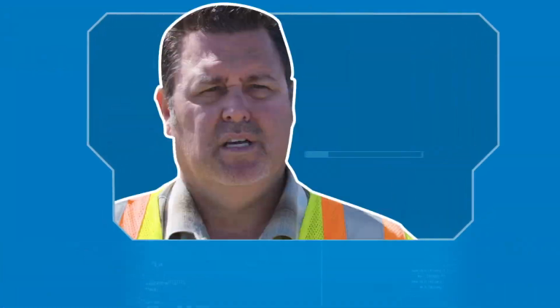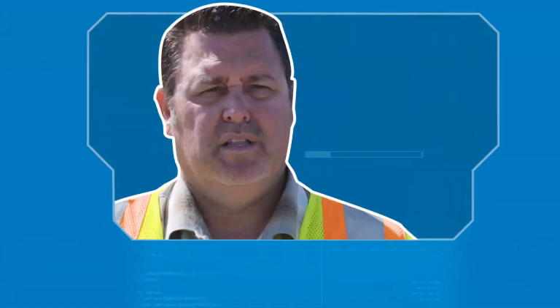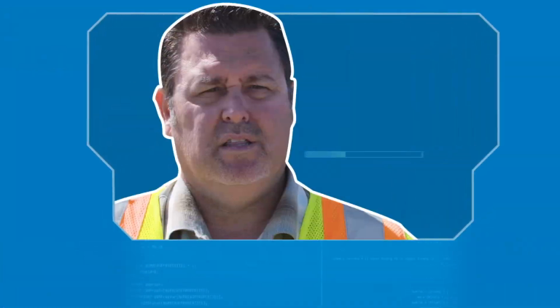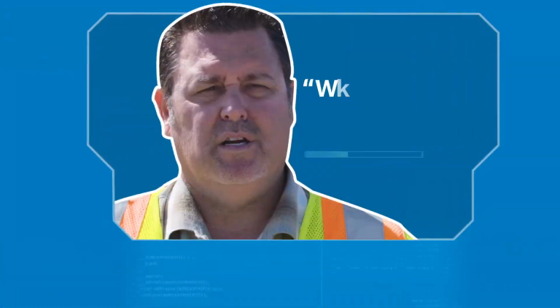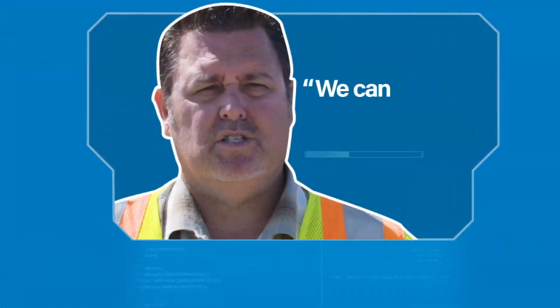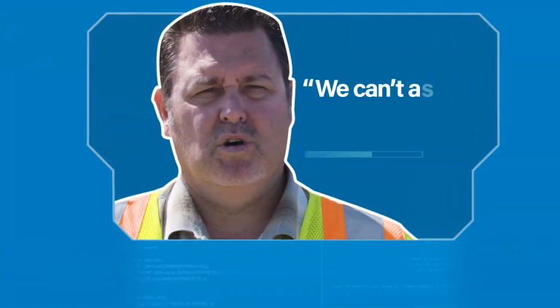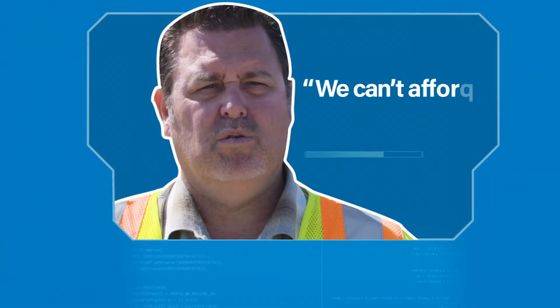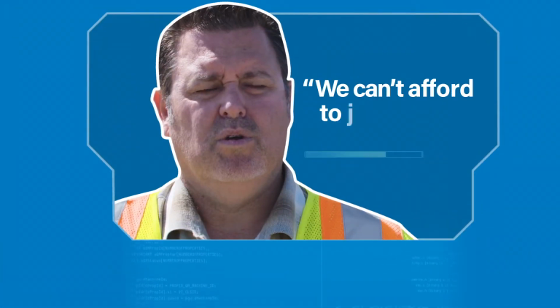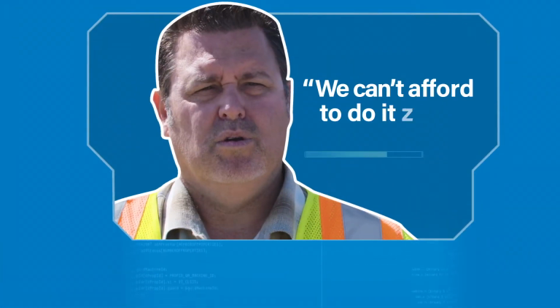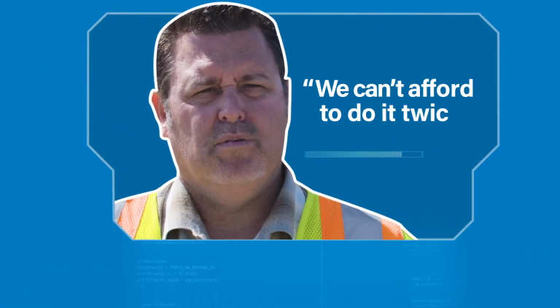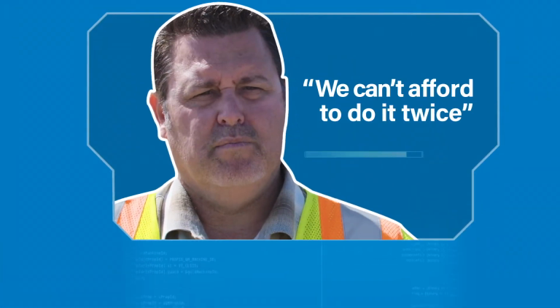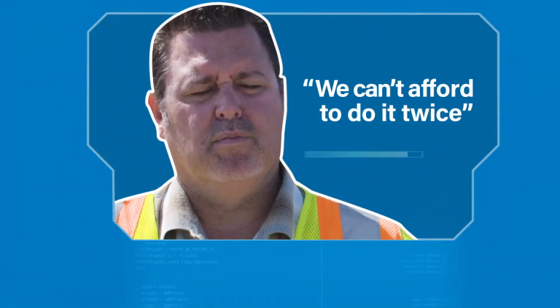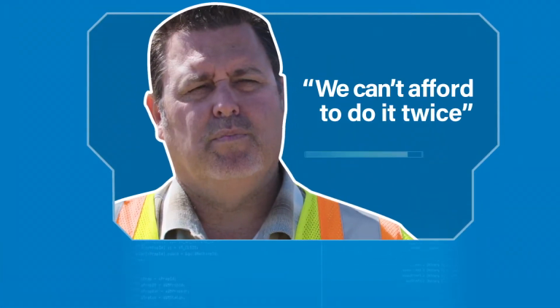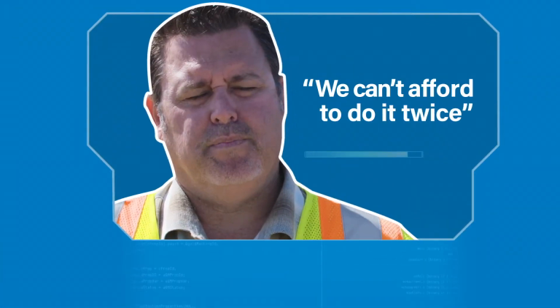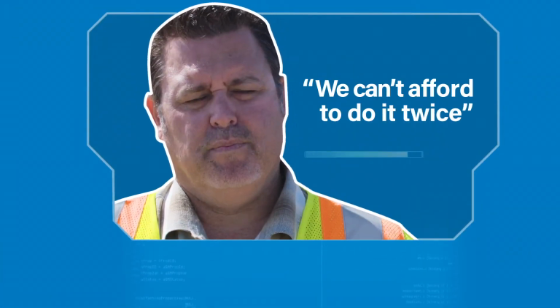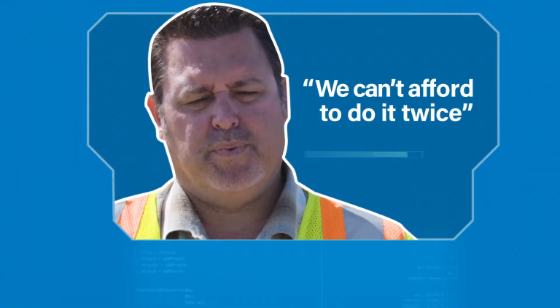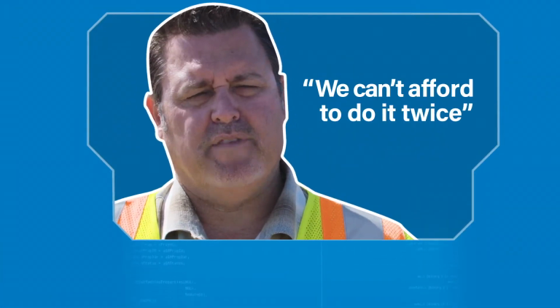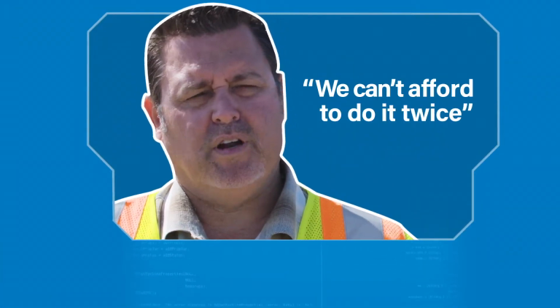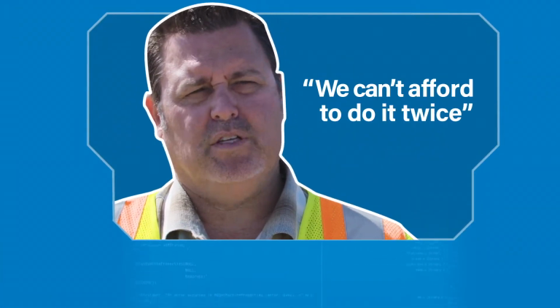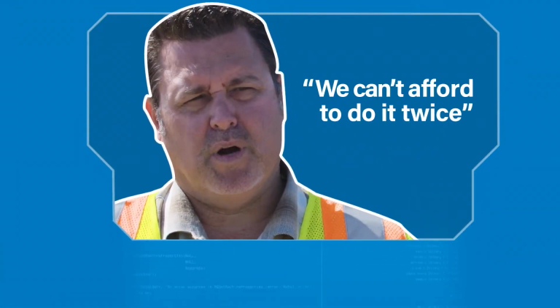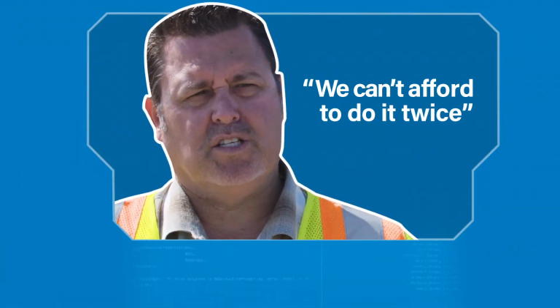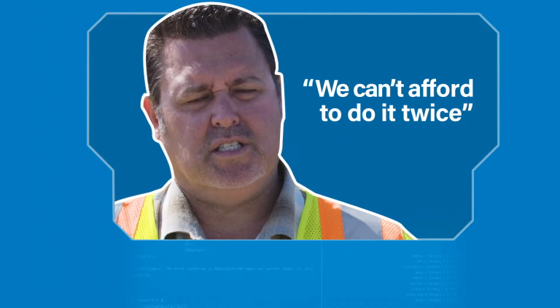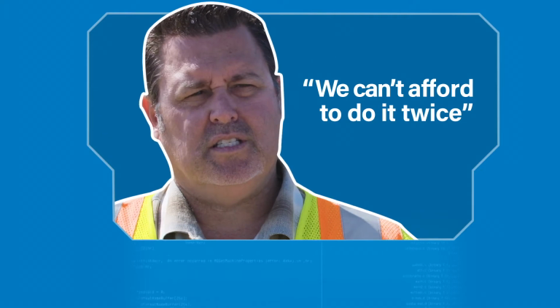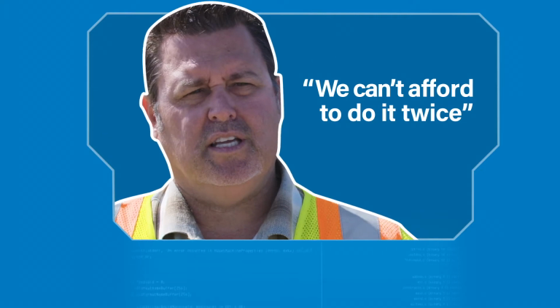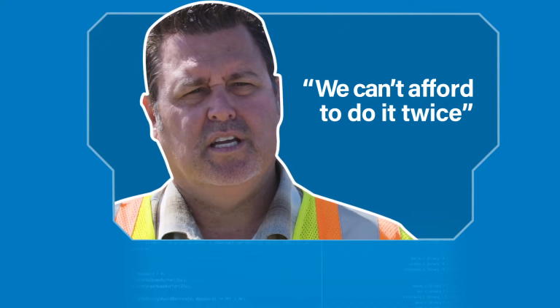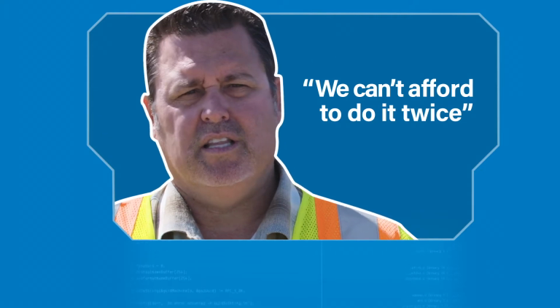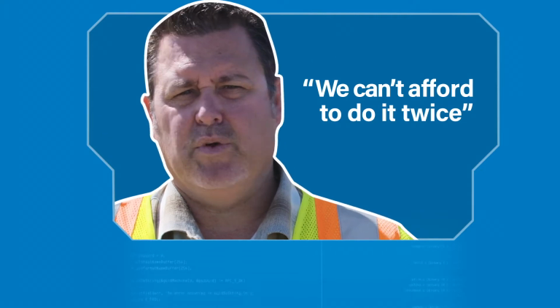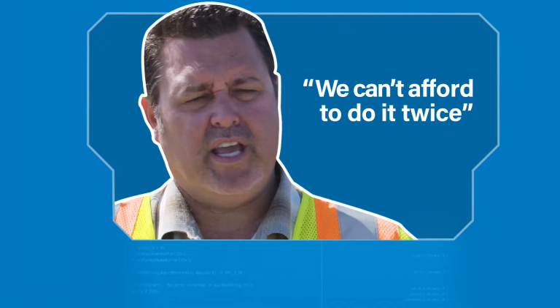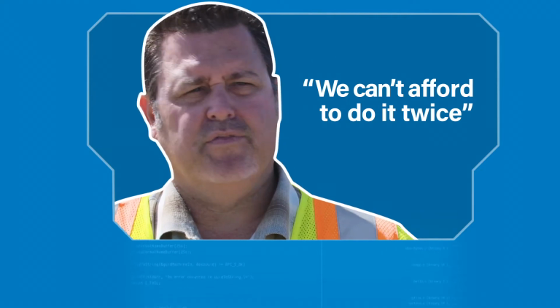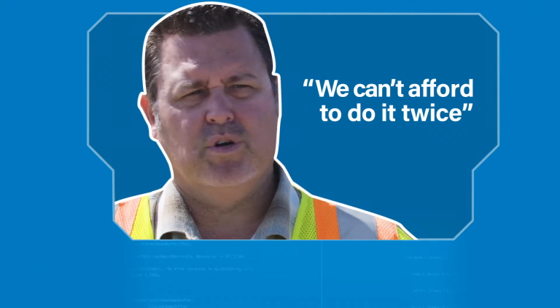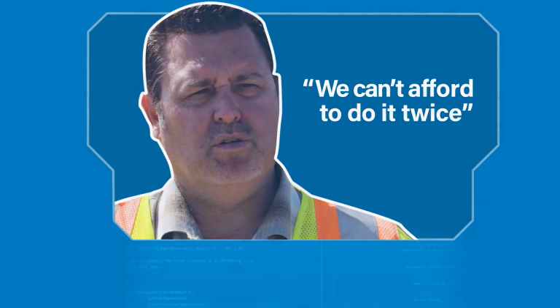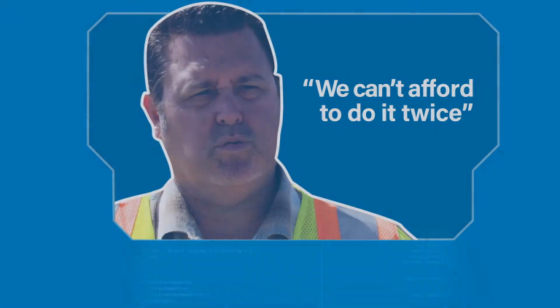There's so minimal profit on these projects these days that we can't afford to do it twice.